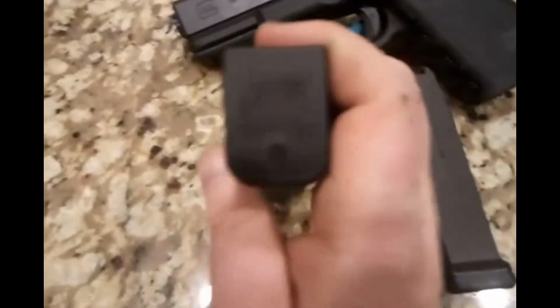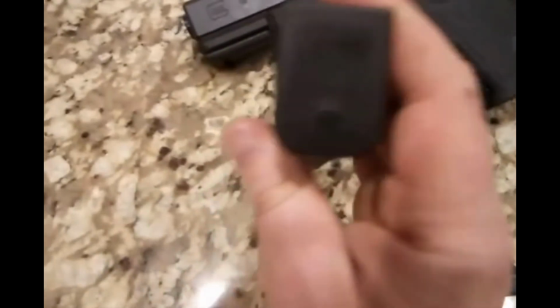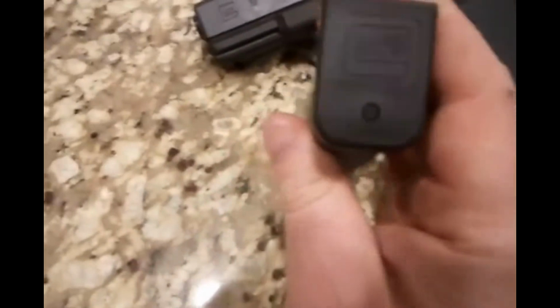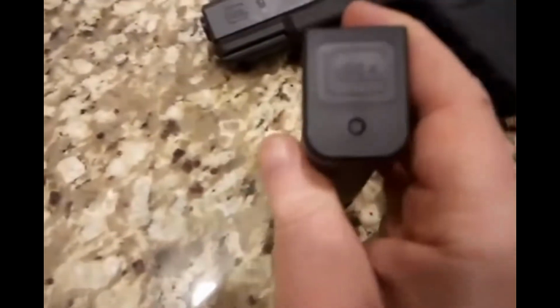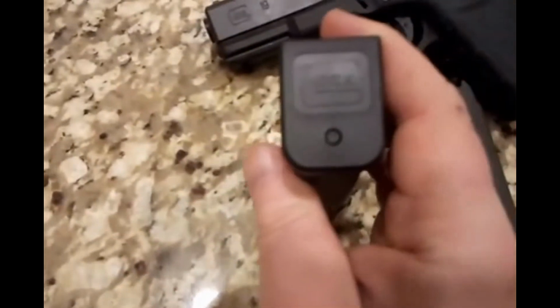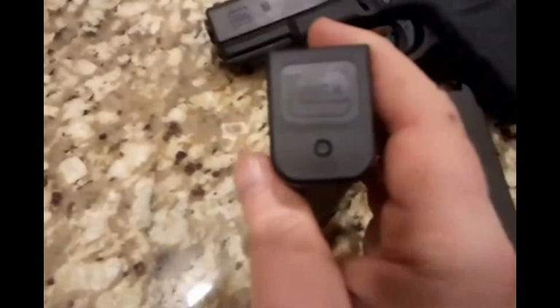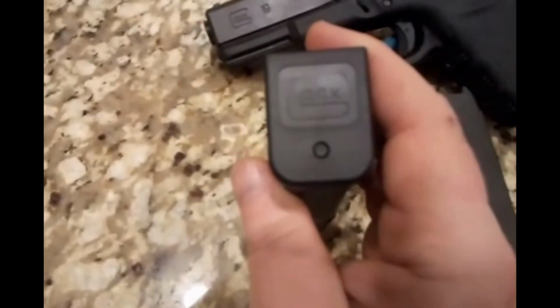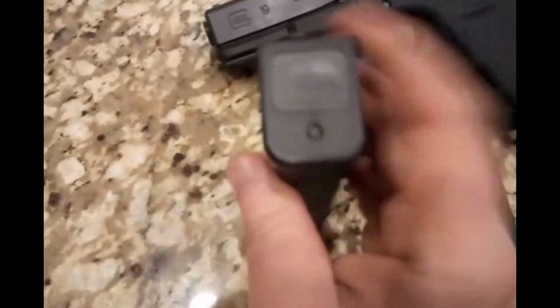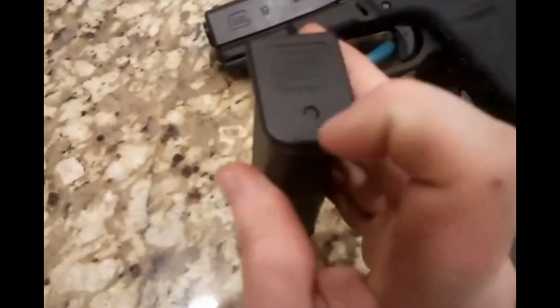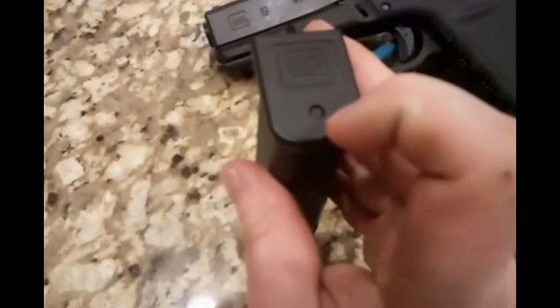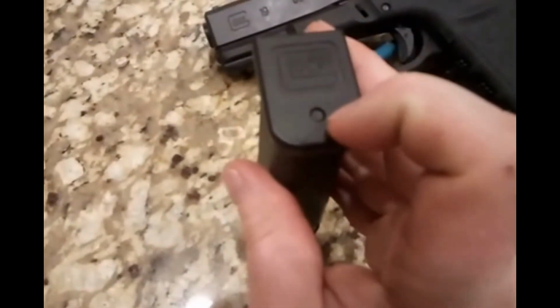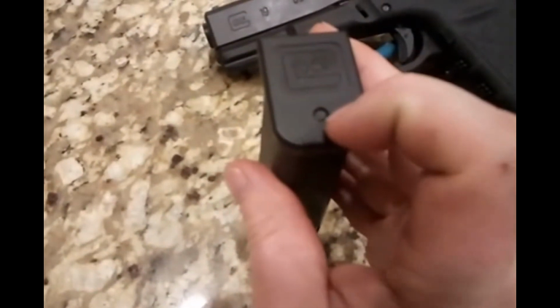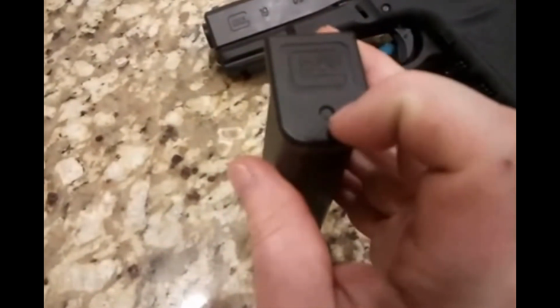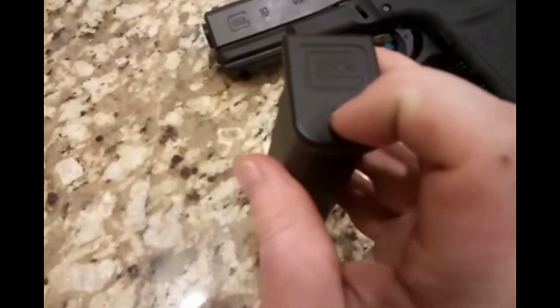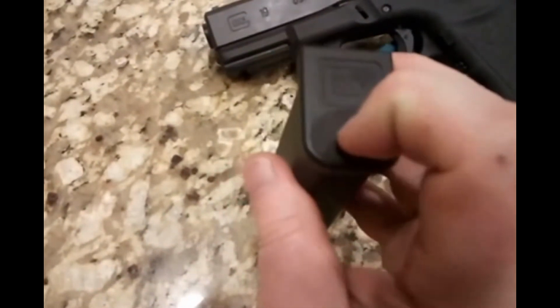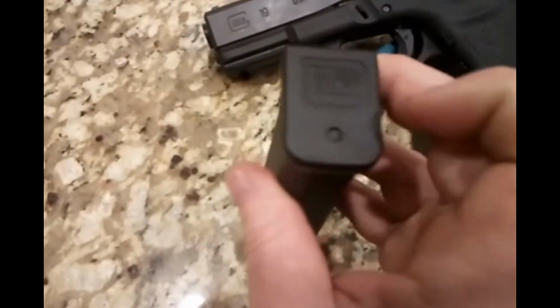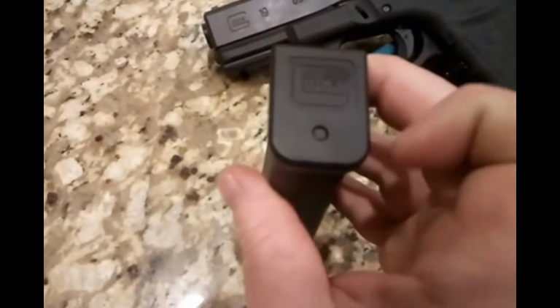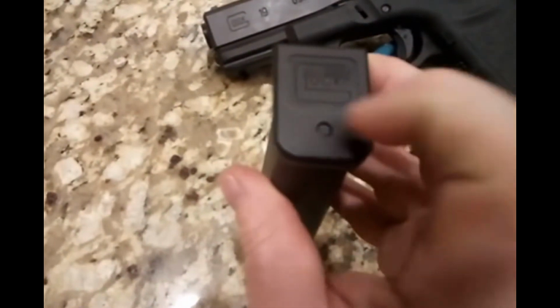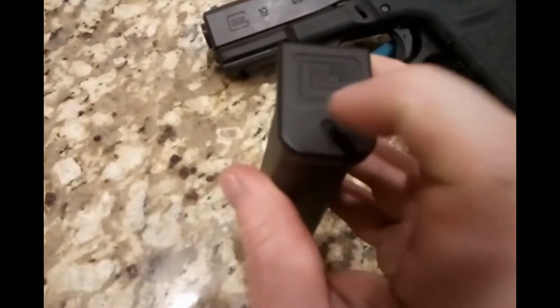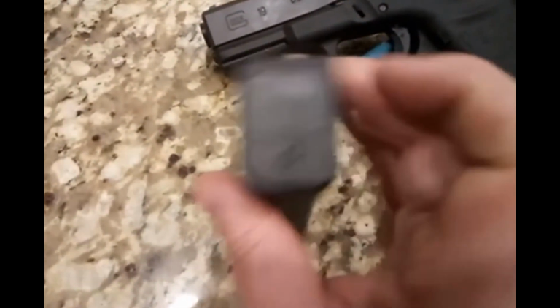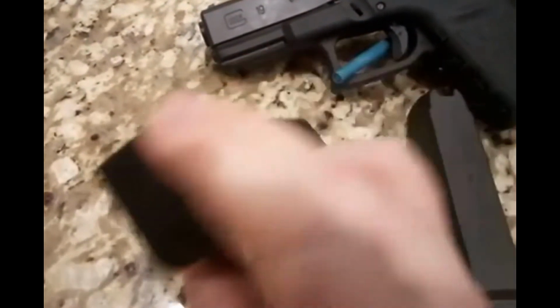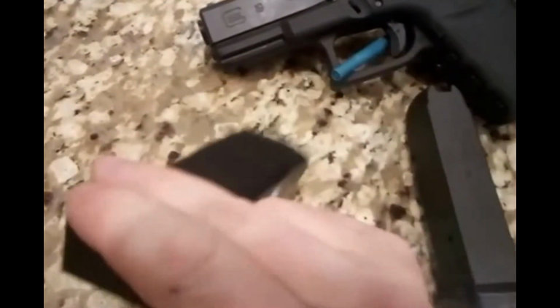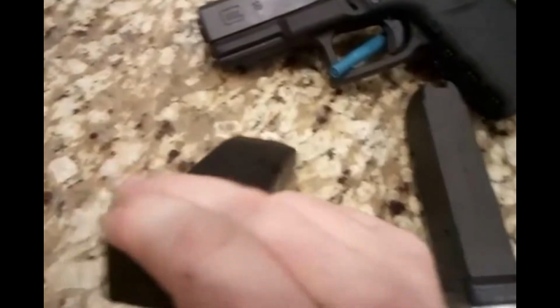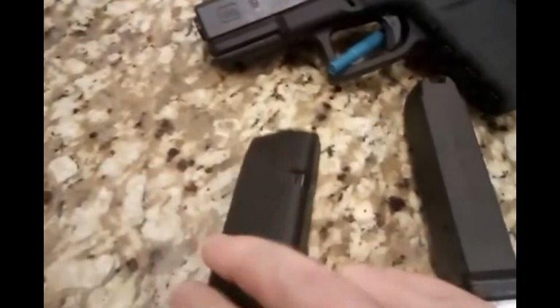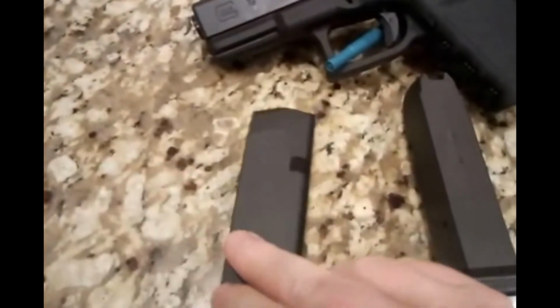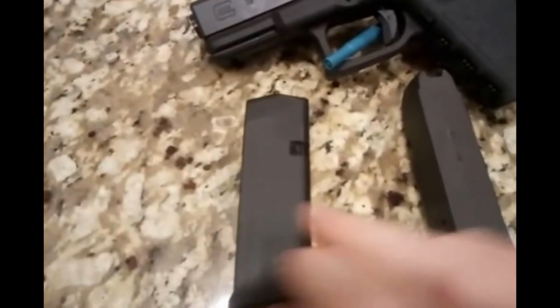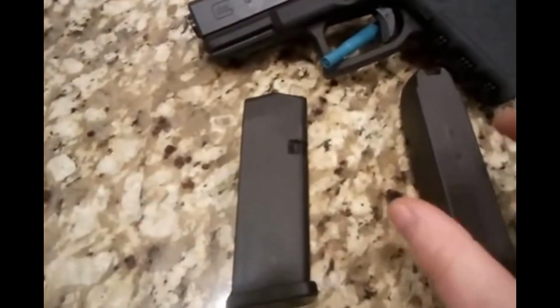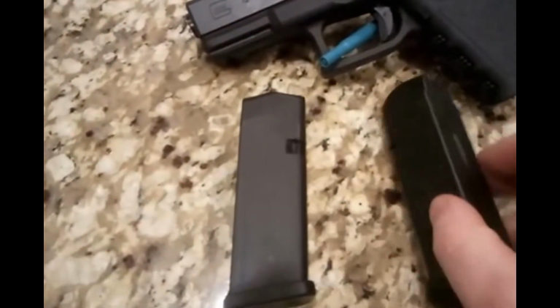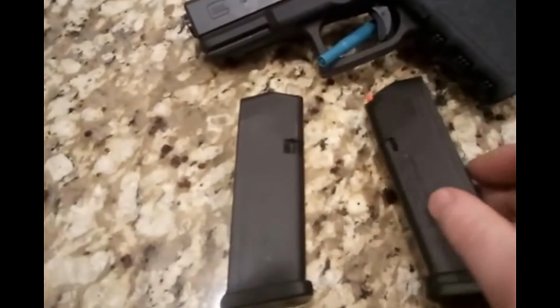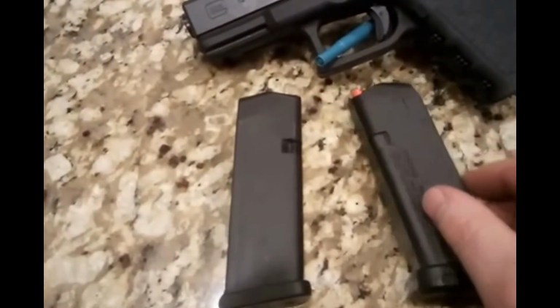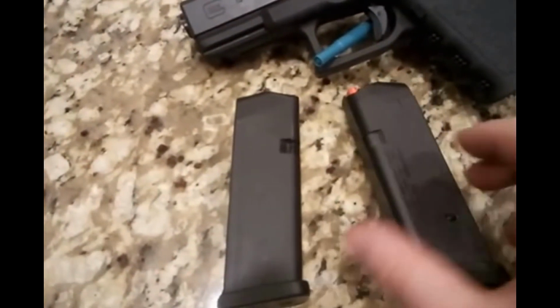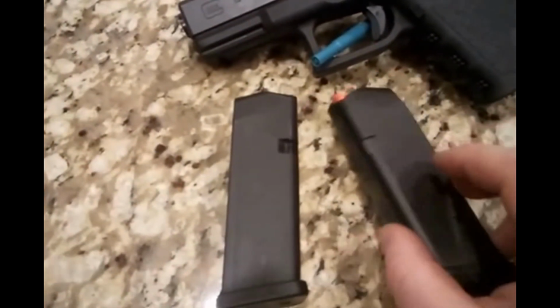On the Glock OEM bottom it looks like an Allen key insert but it's not. You can see the Glock logo and a push-in point, but it is a little harder to get this base plate out than the PMAG.